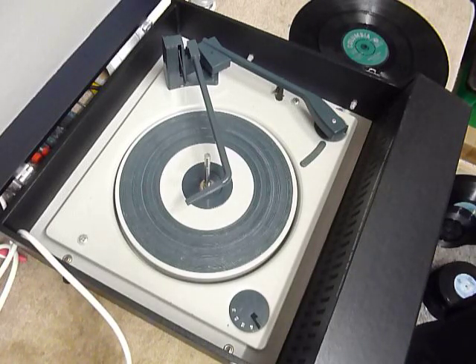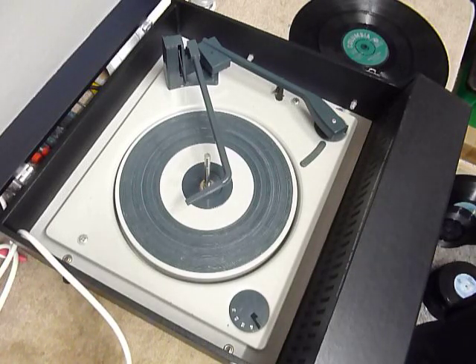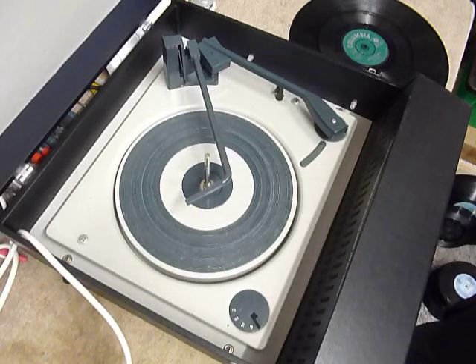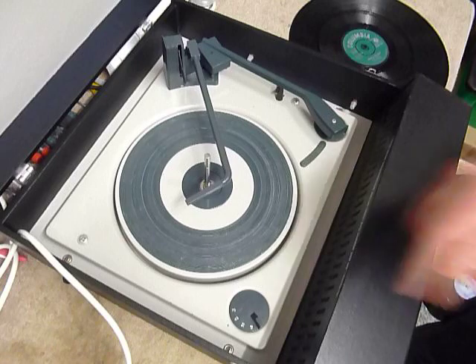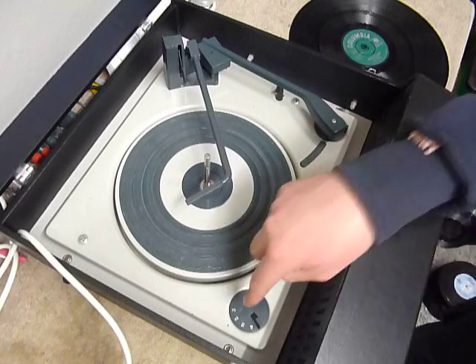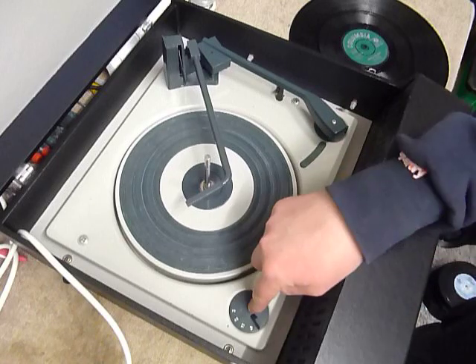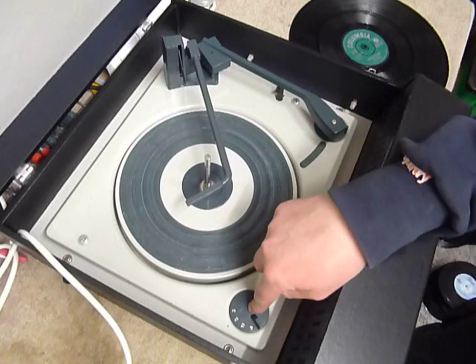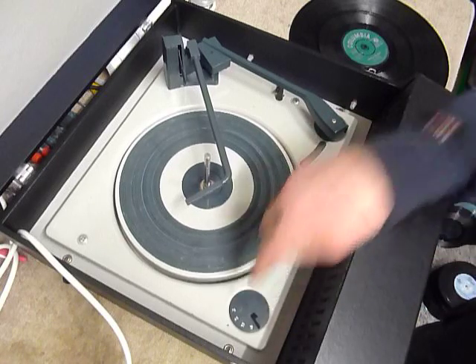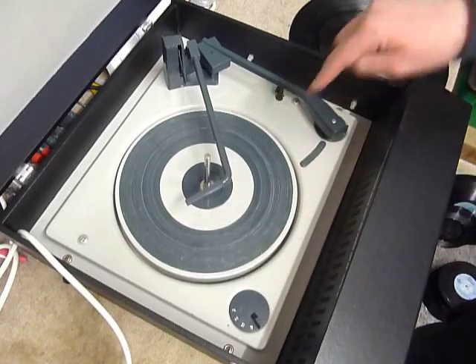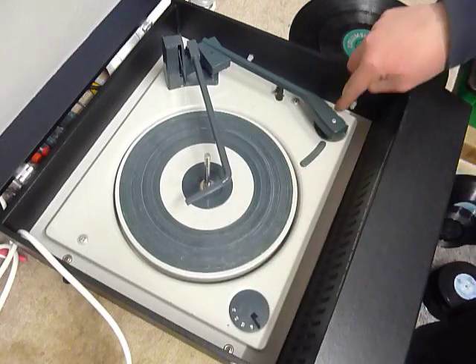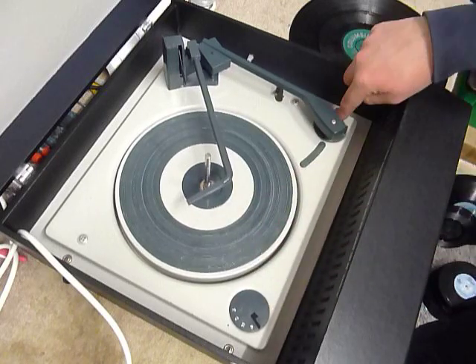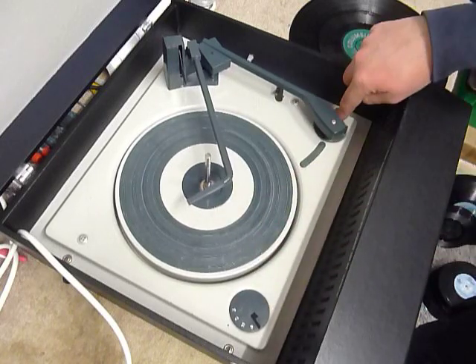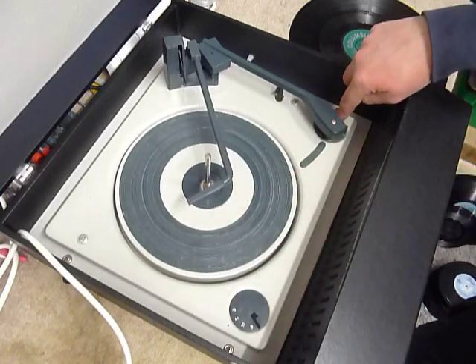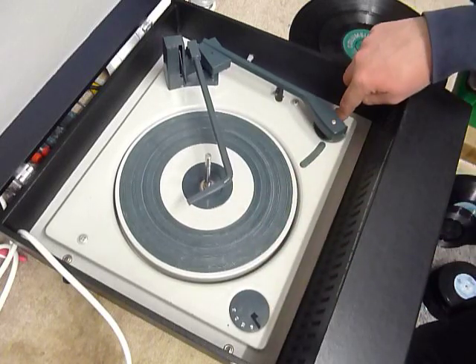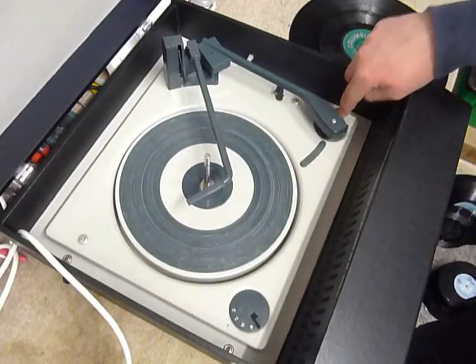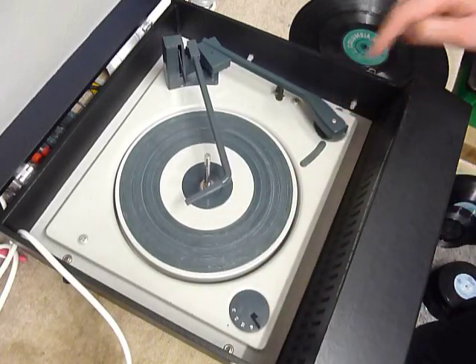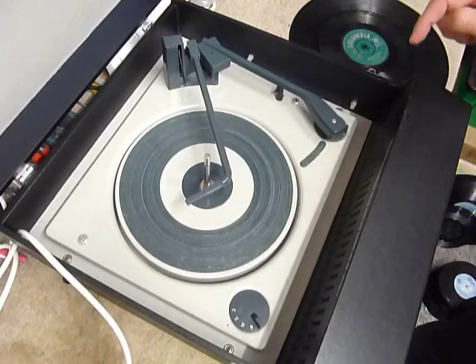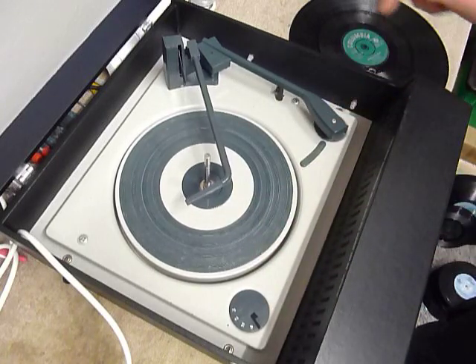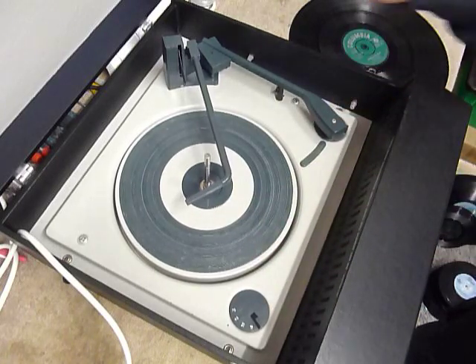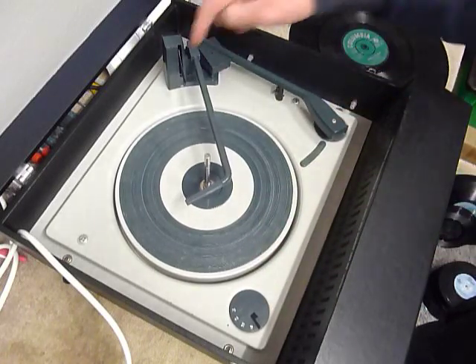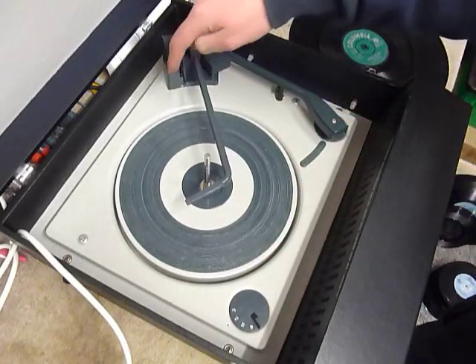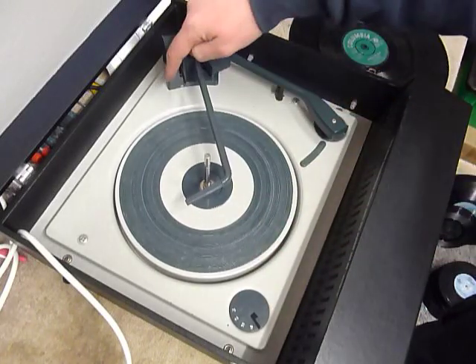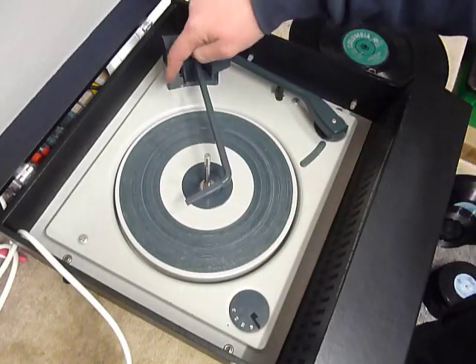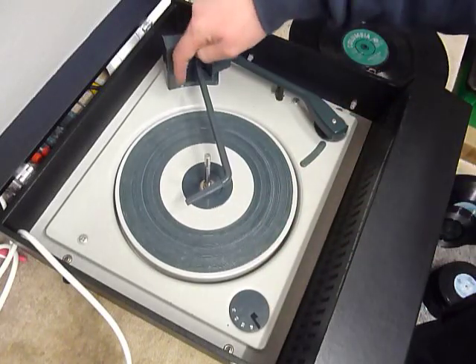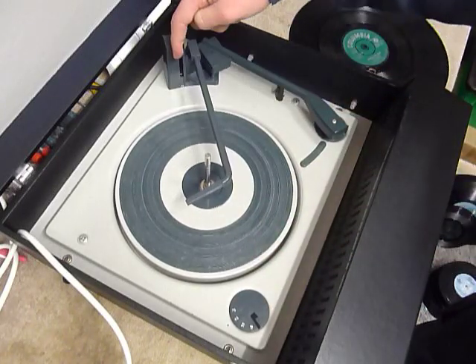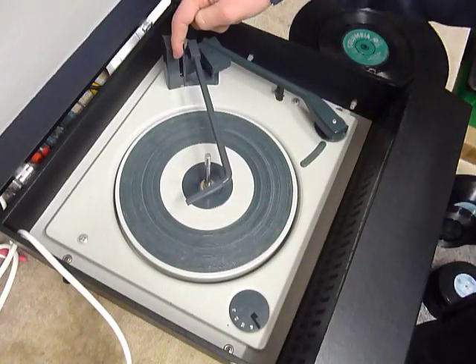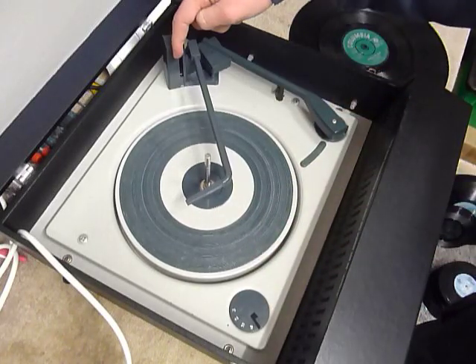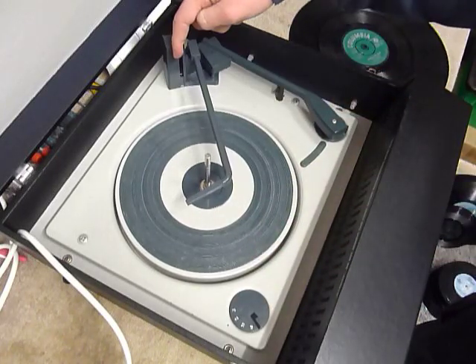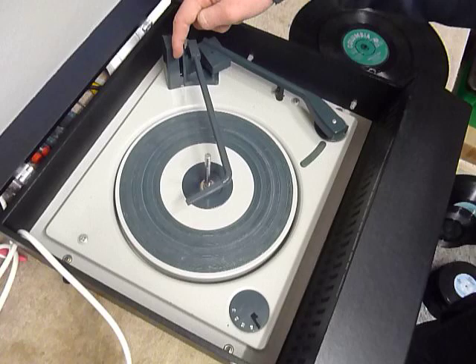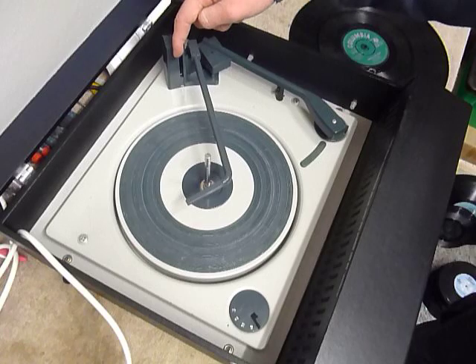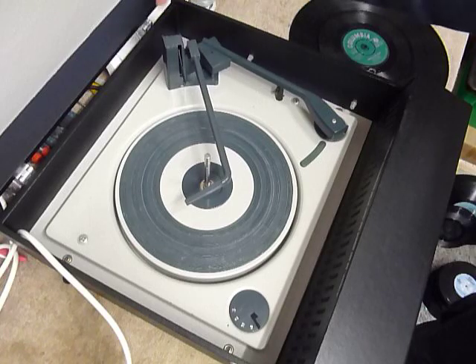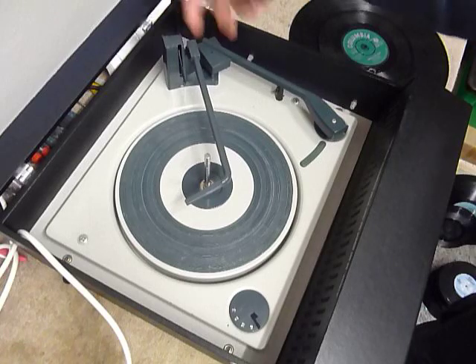On the deck you have the speed control here, stop-start here, and size detection automatic via the trip lever here.